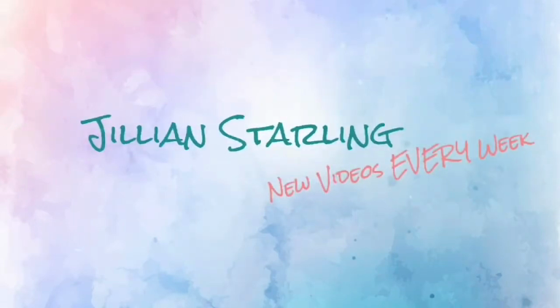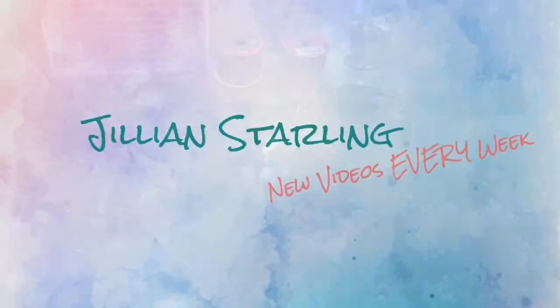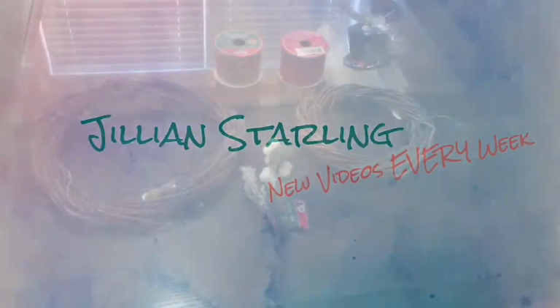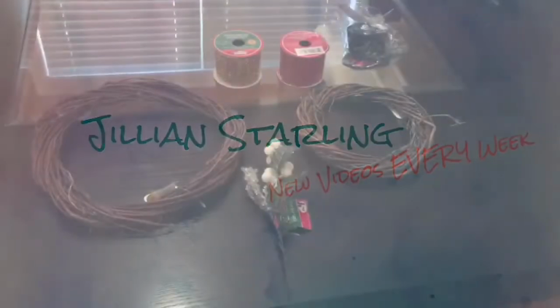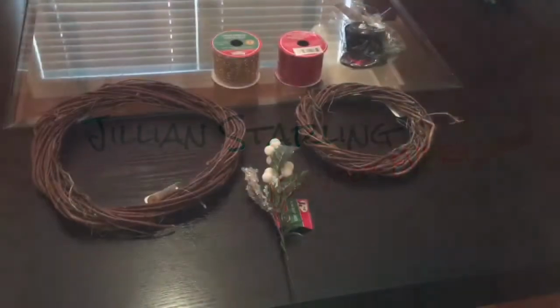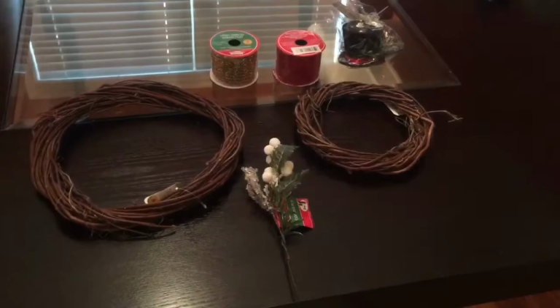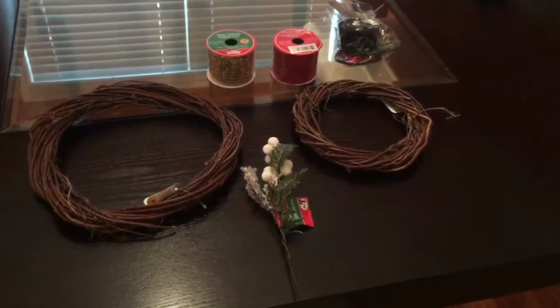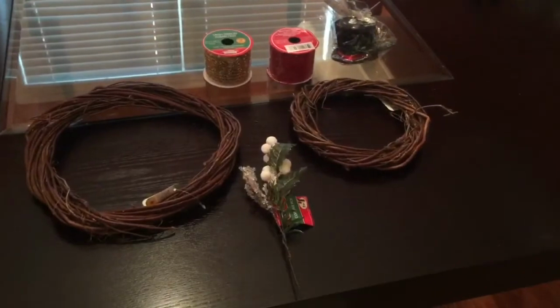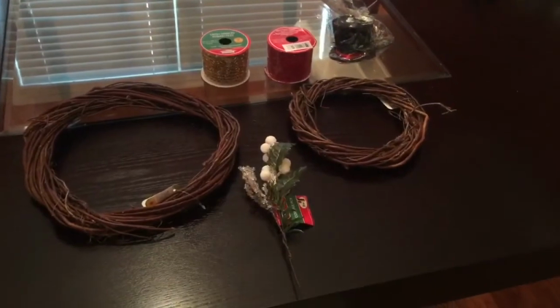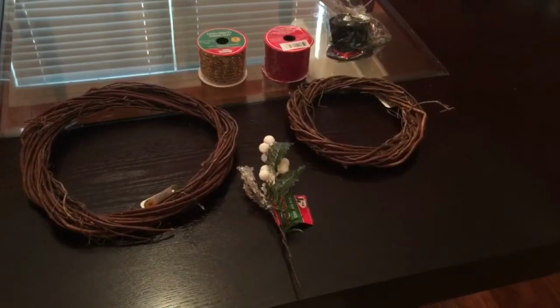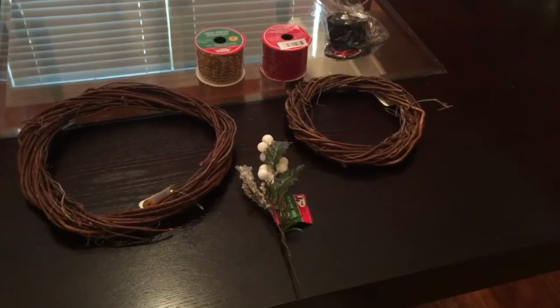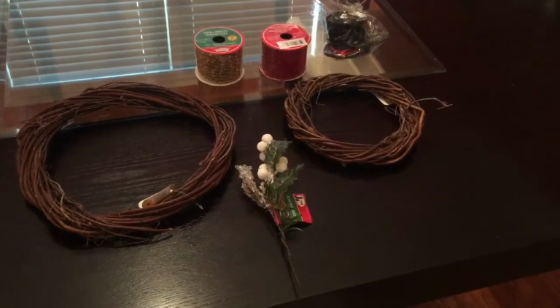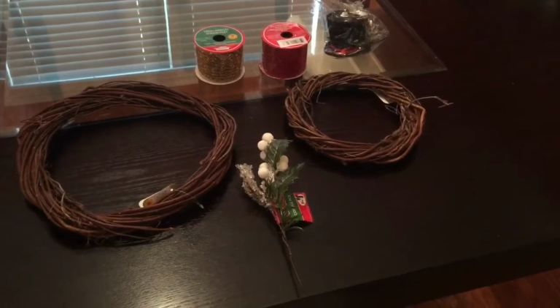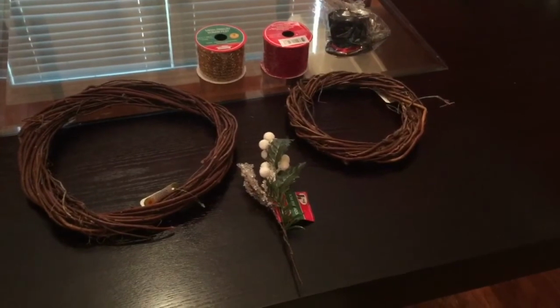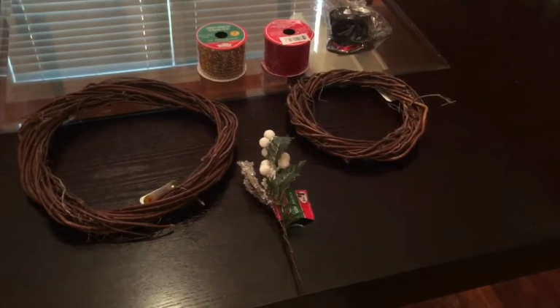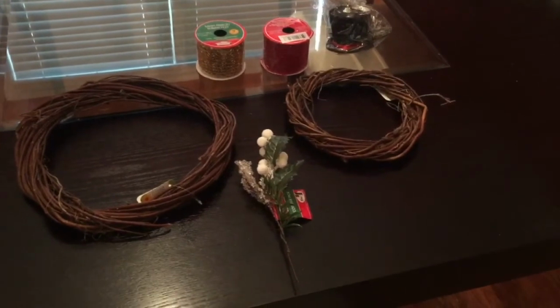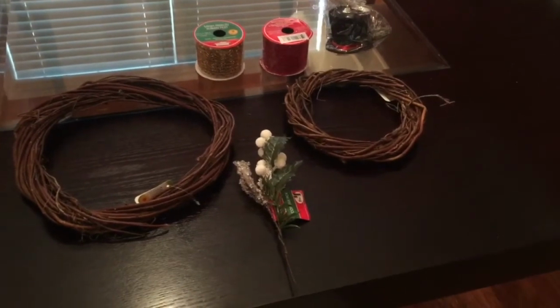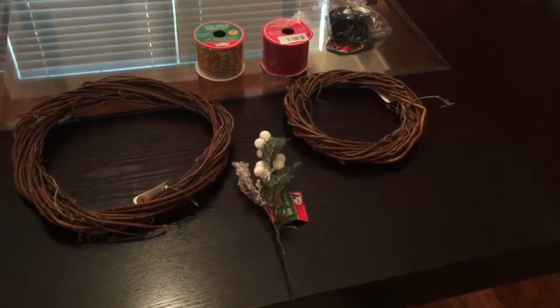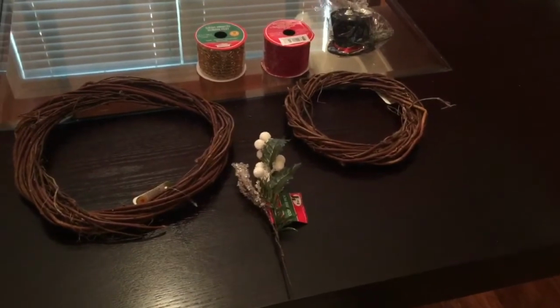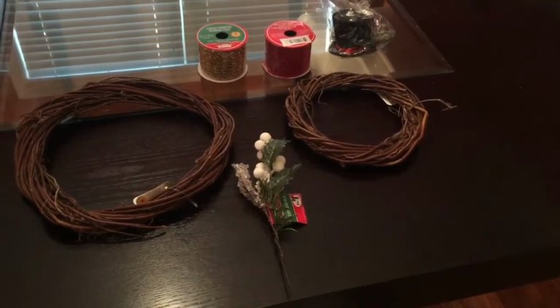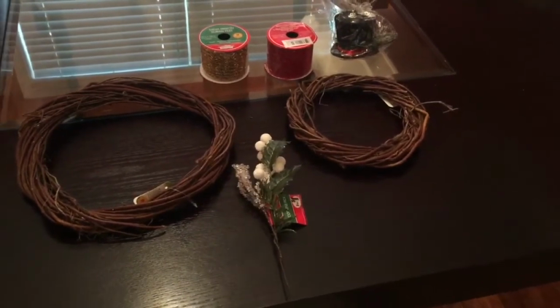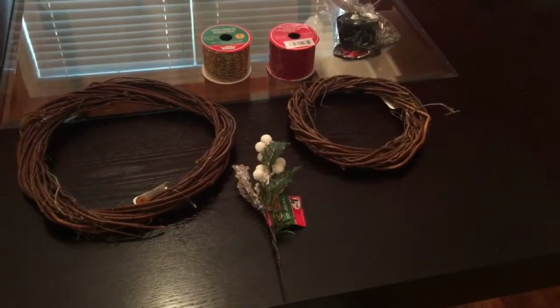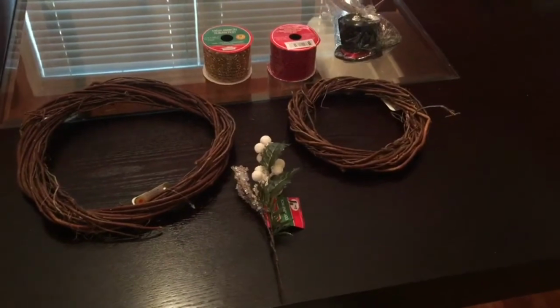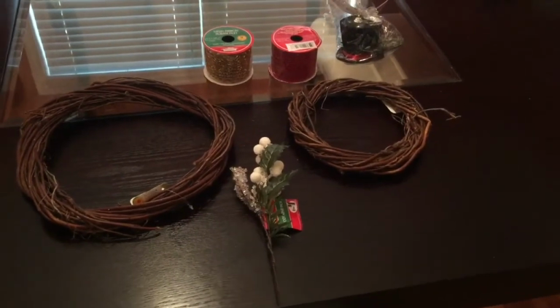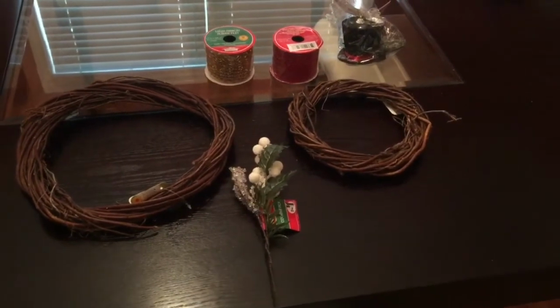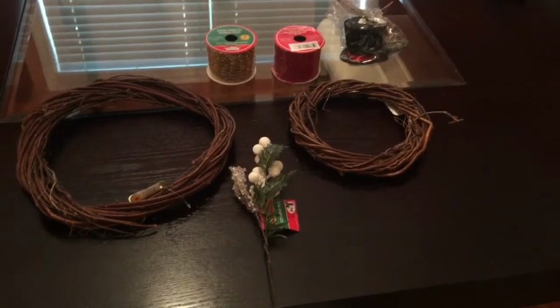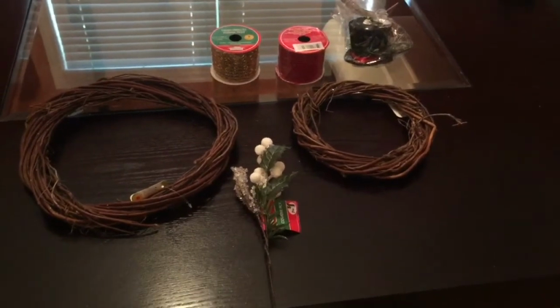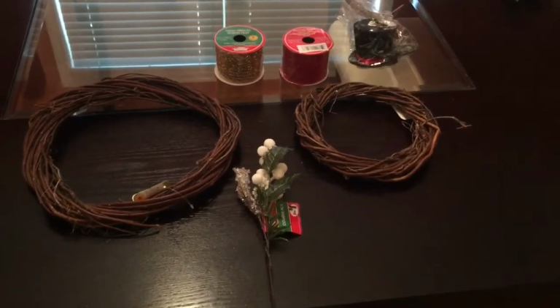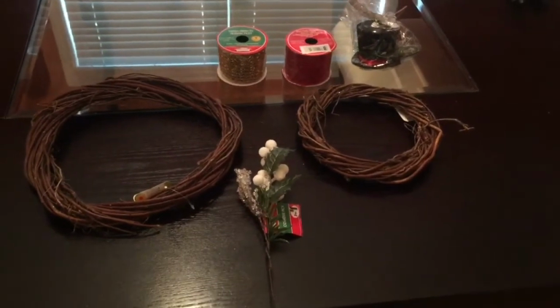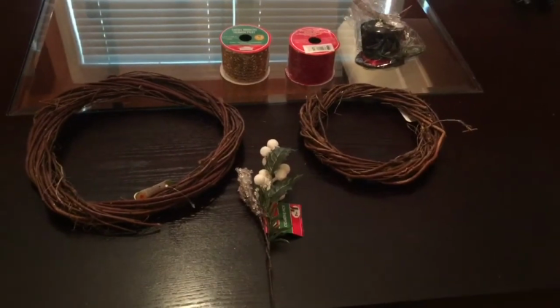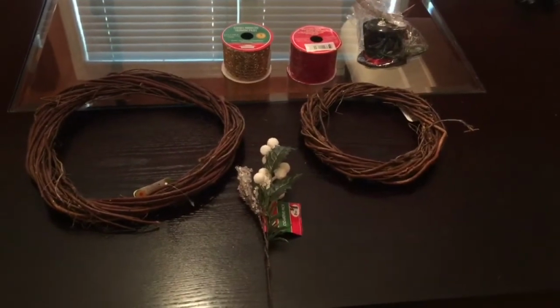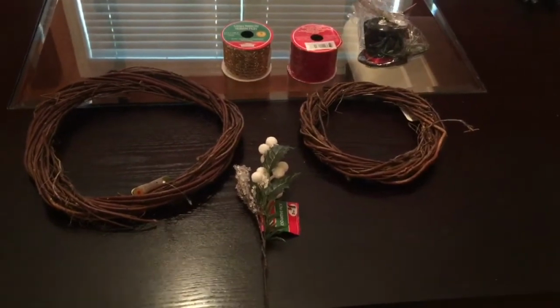Hey guys and welcome back to my channel. Today's video is going to be a DIY — I will be sharing with you guys how to make a Christmas snowman wreath.